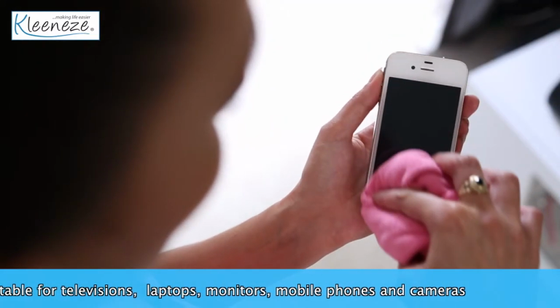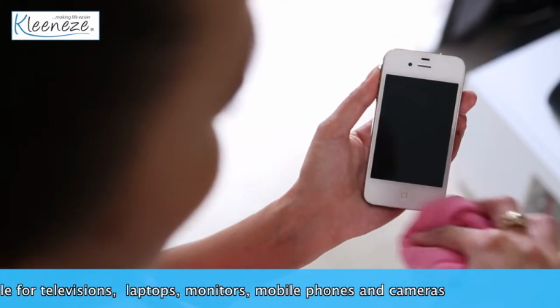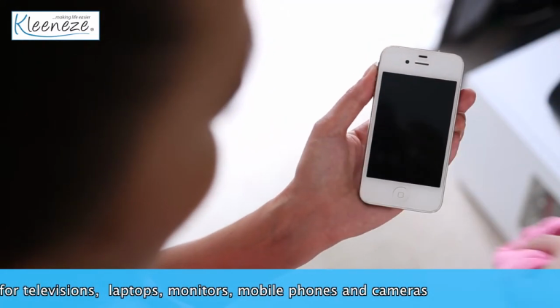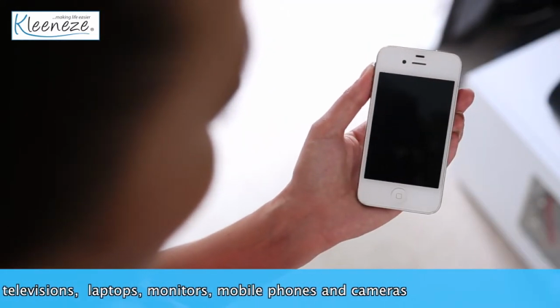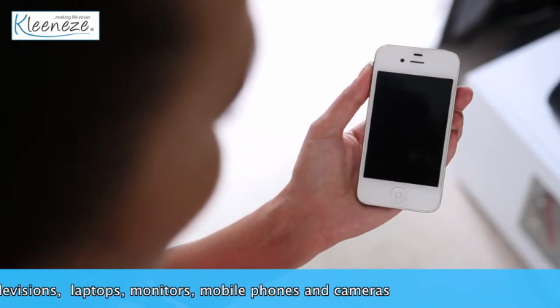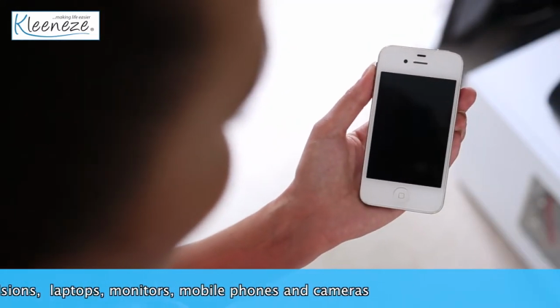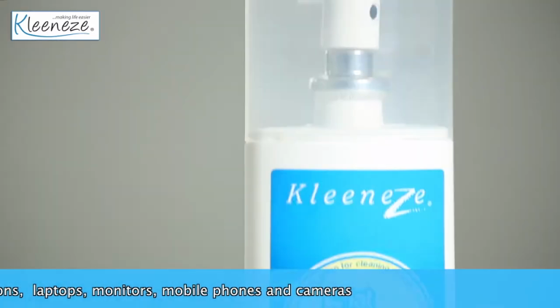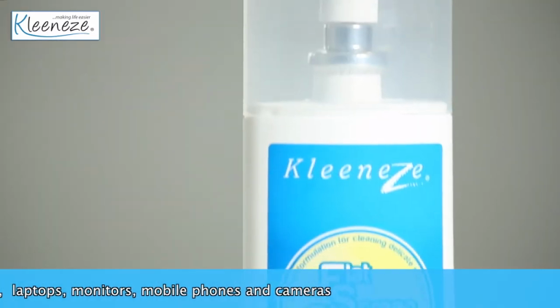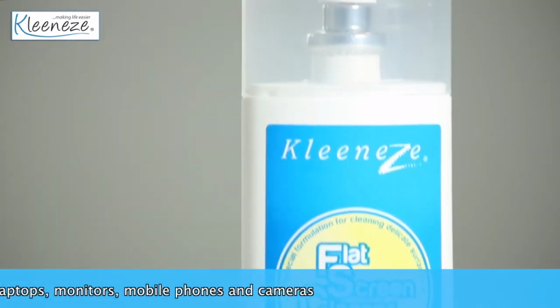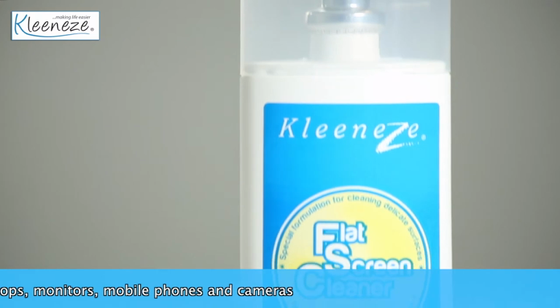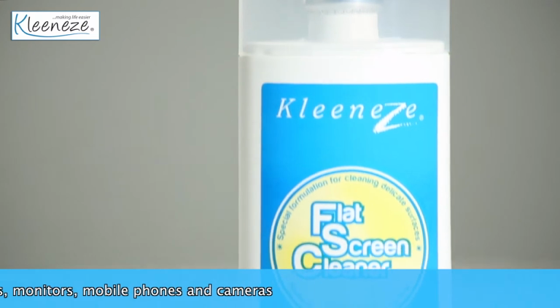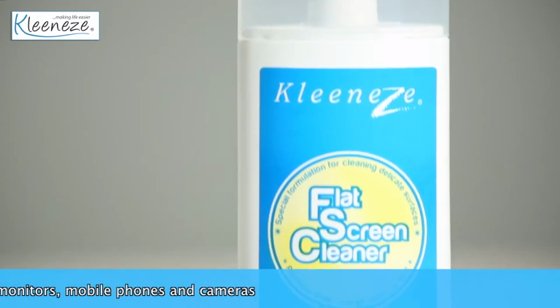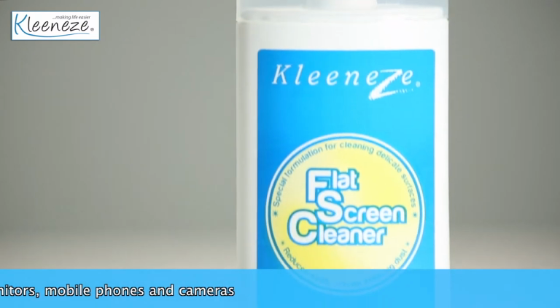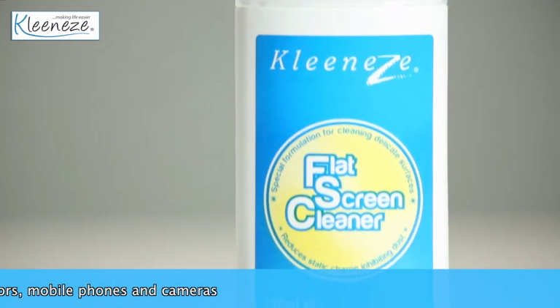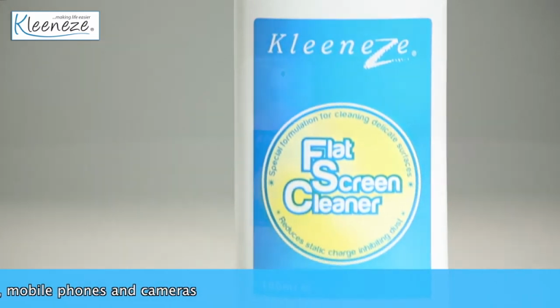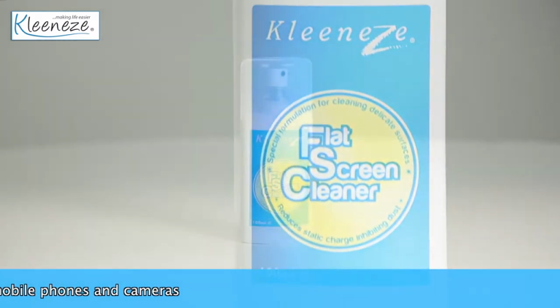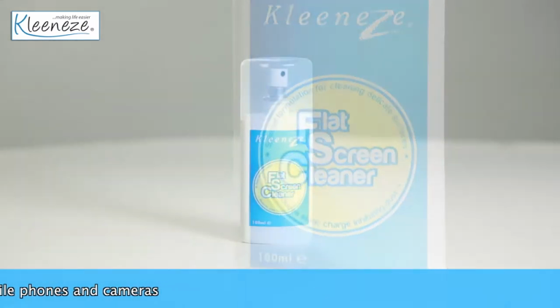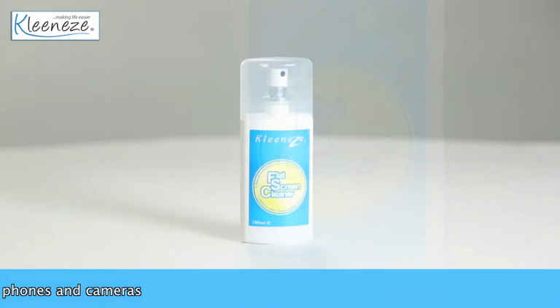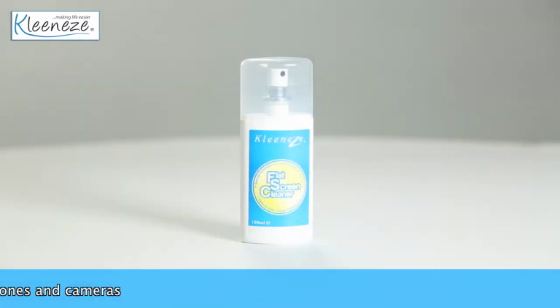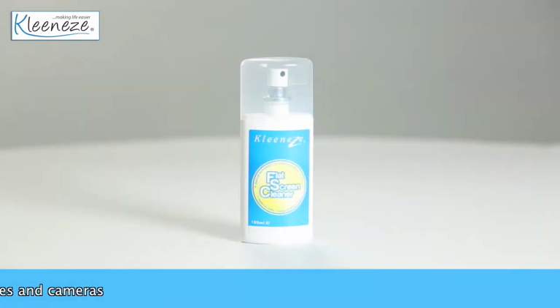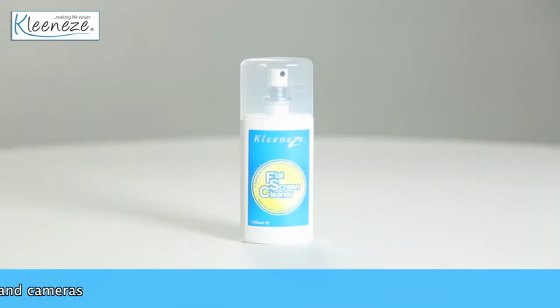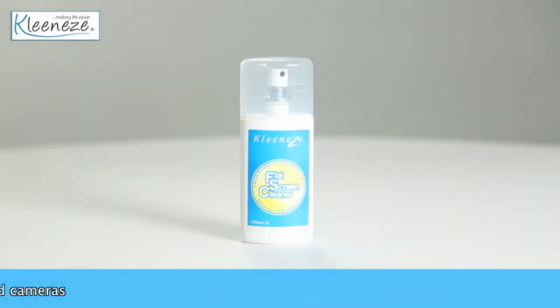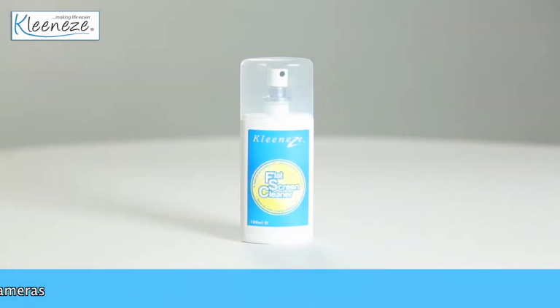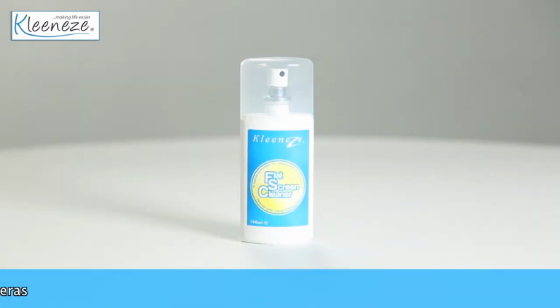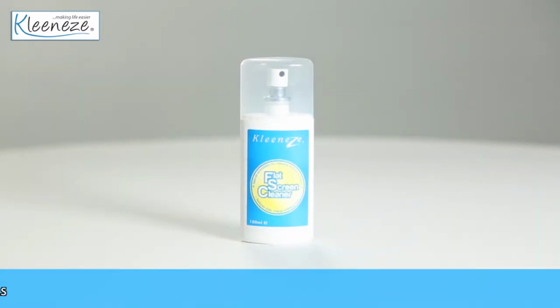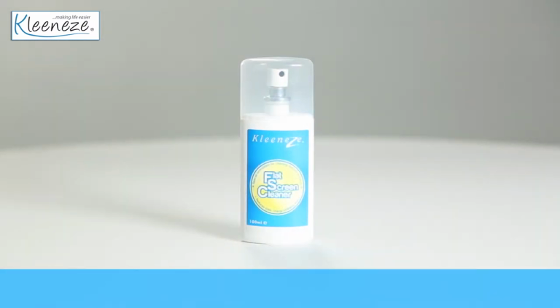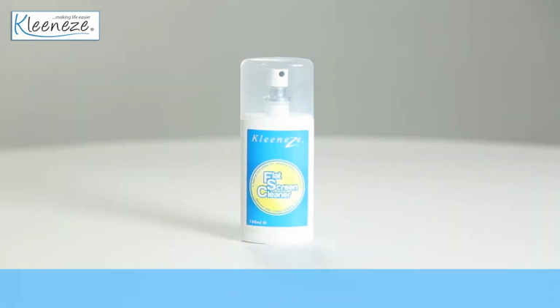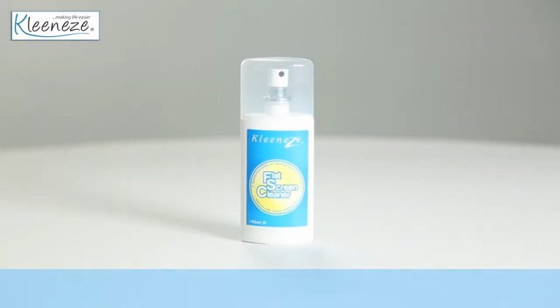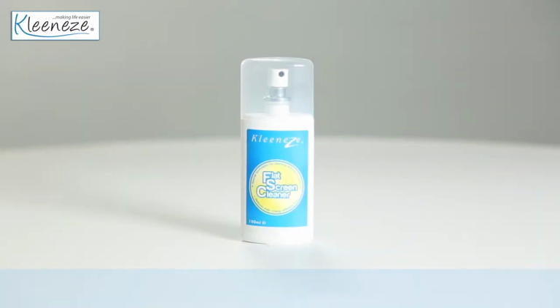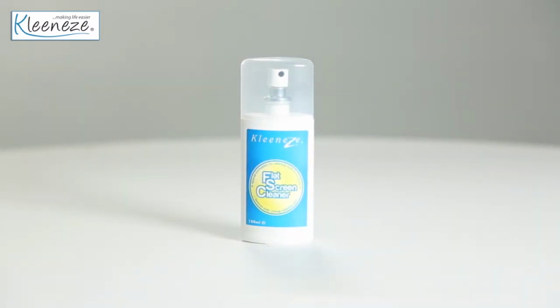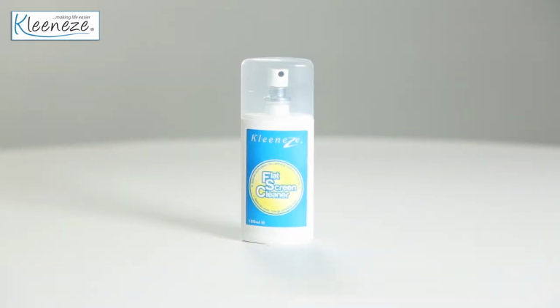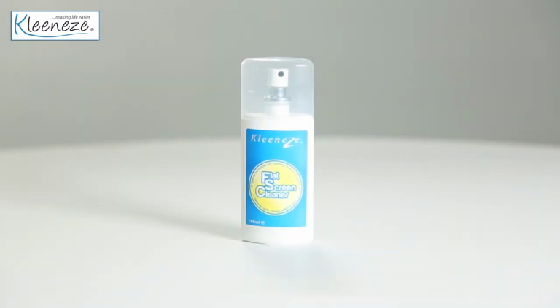Flat screens are delicate, so this cleaner has been designed with this in mind. It also helps reduce static charge, so screens are kept dust free for longer.